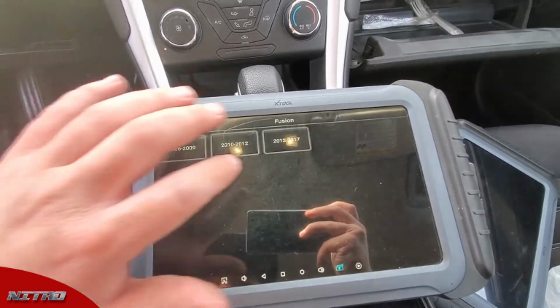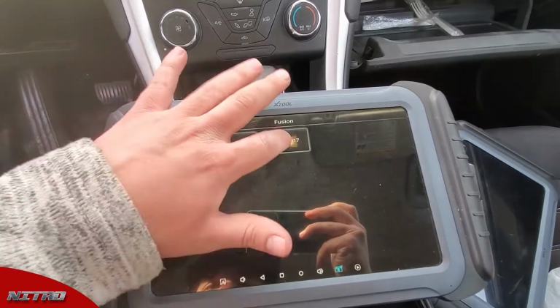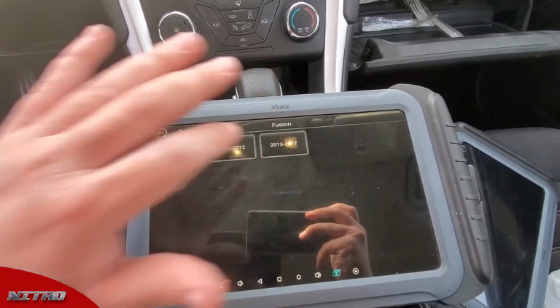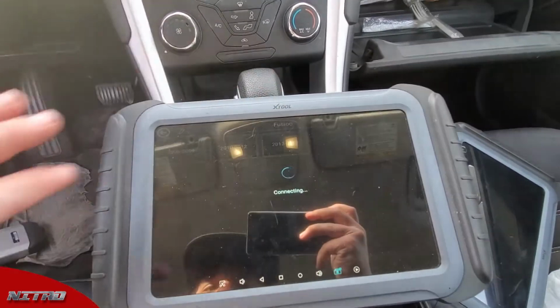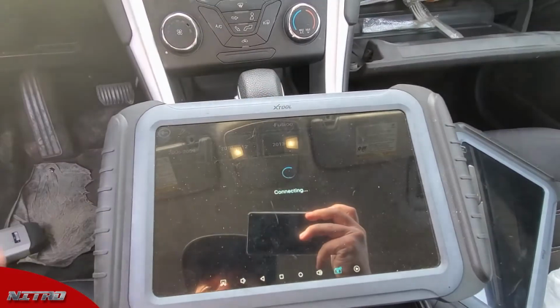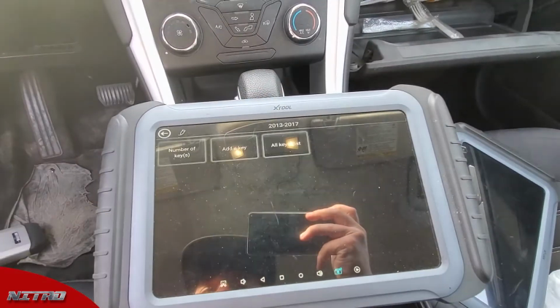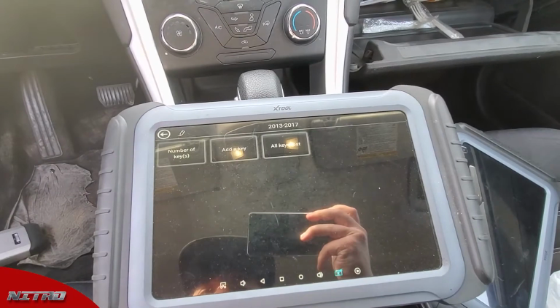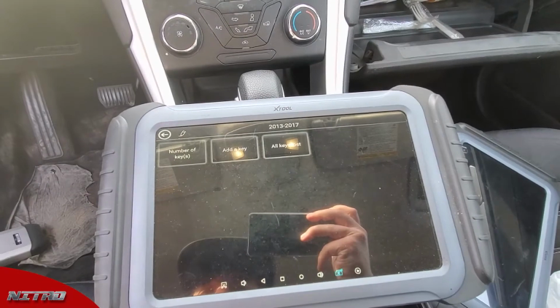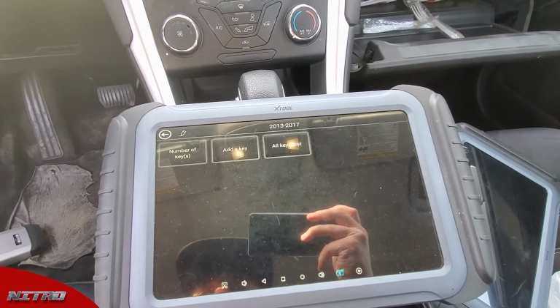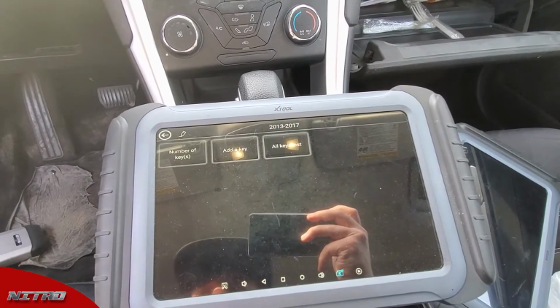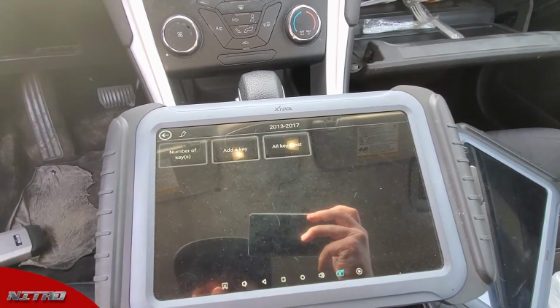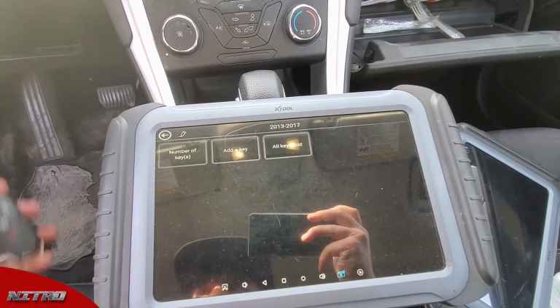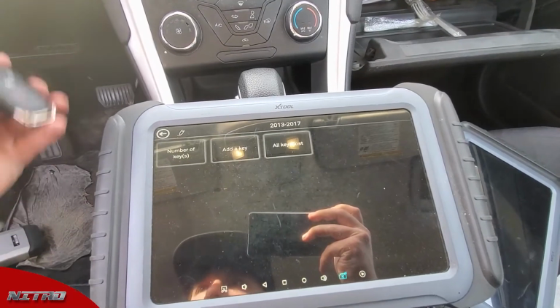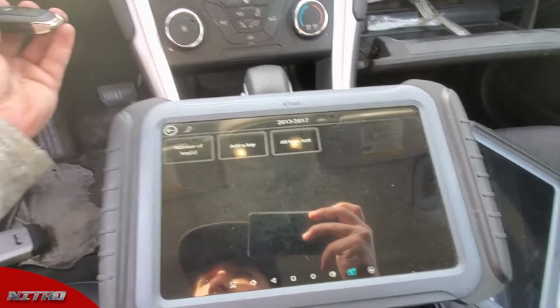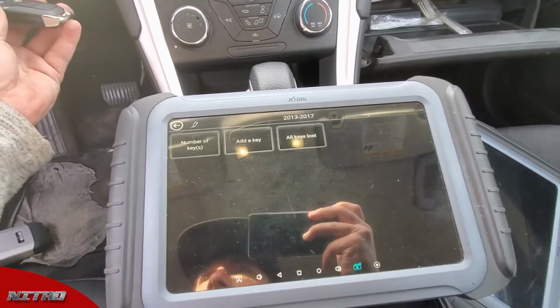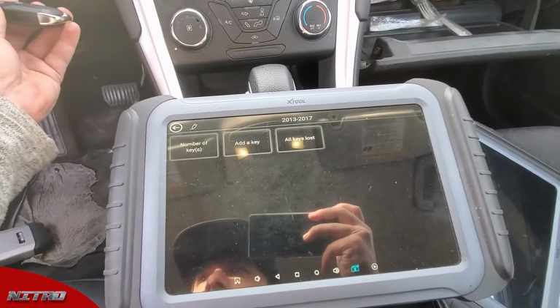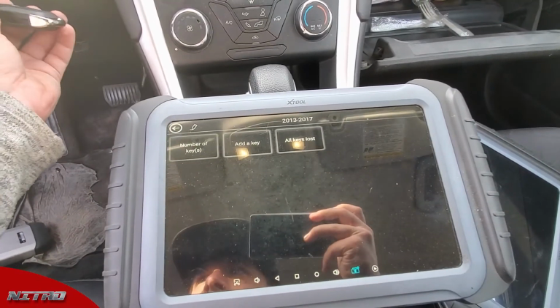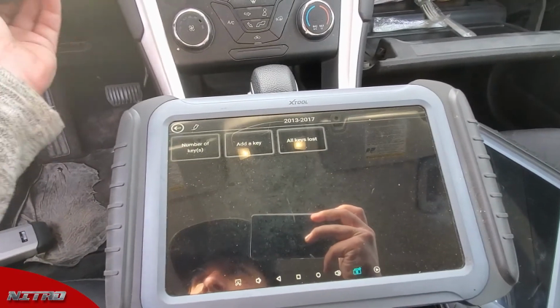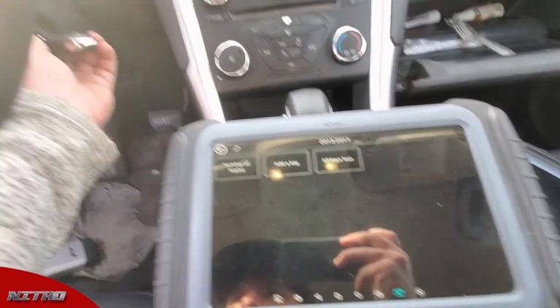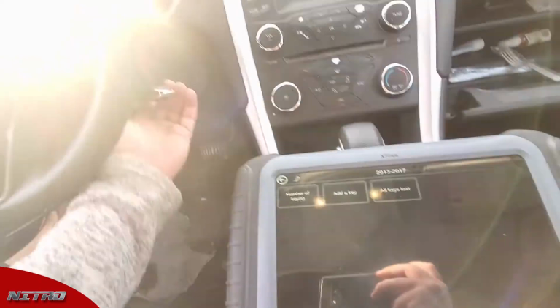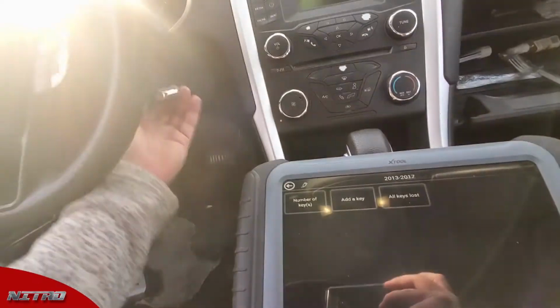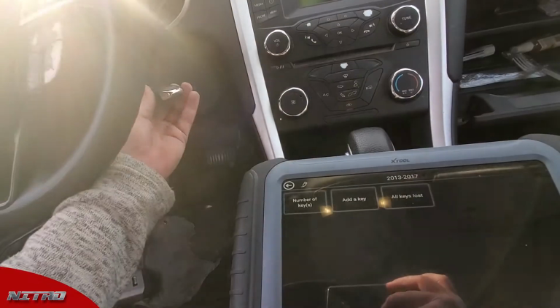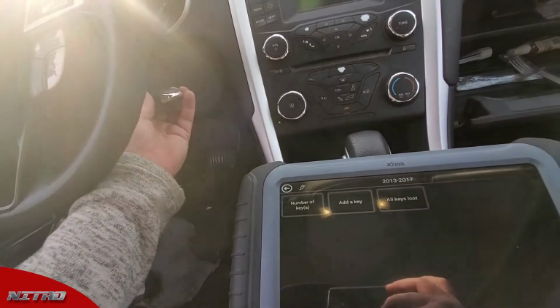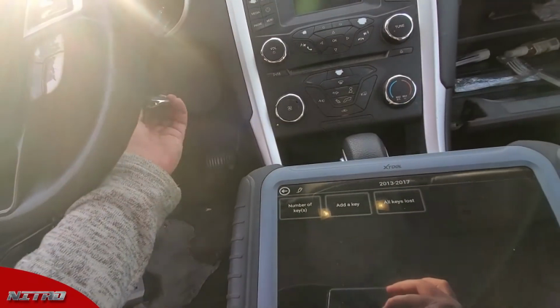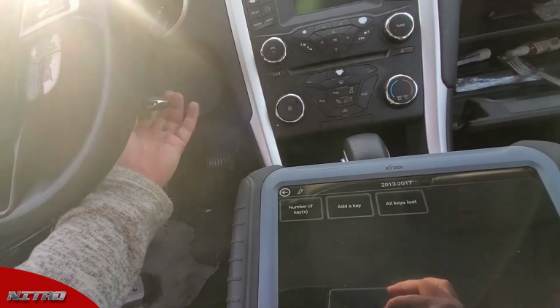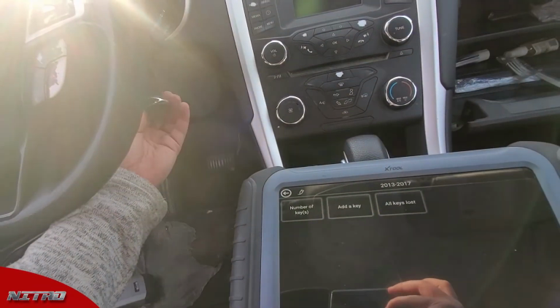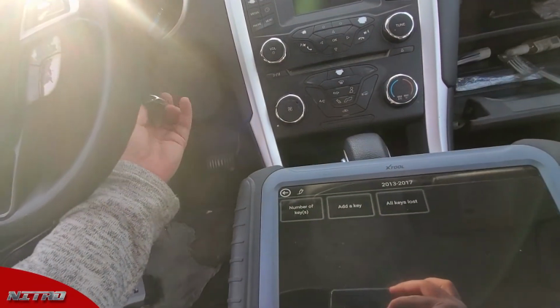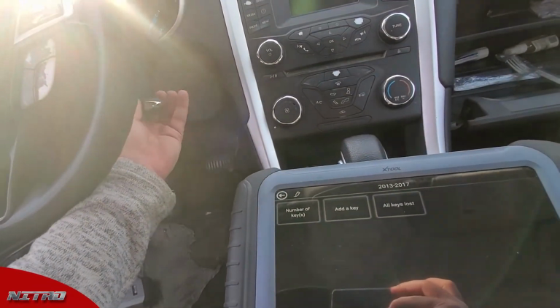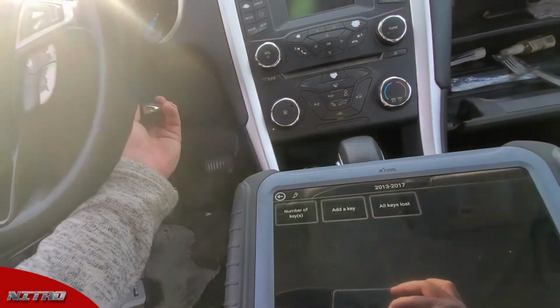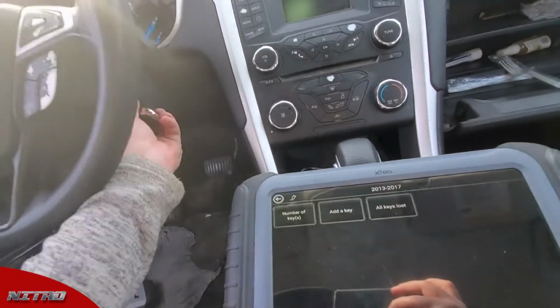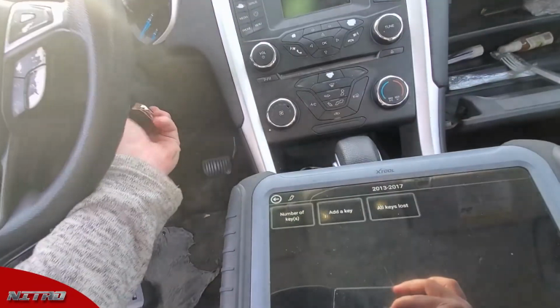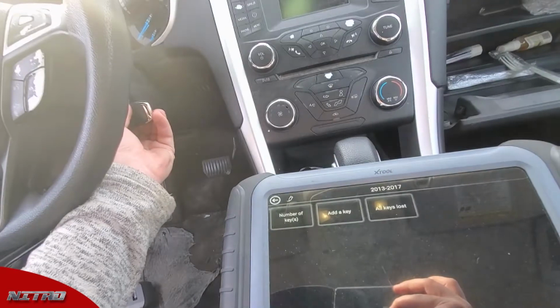We're gonna select 13-17. Now I'm gonna stick the key in the ignition and switch it to the on position.